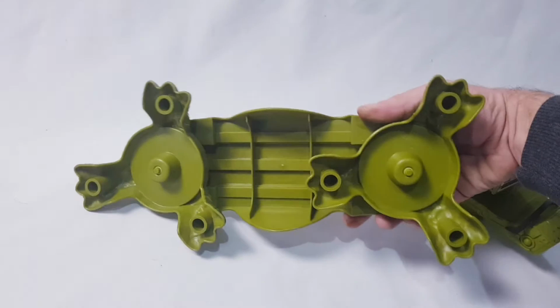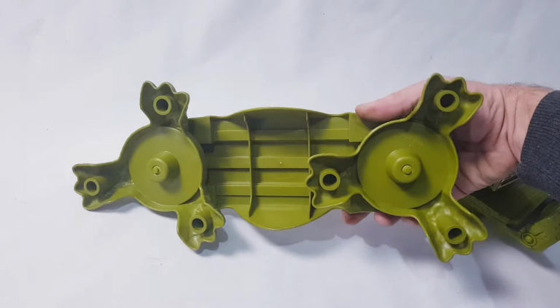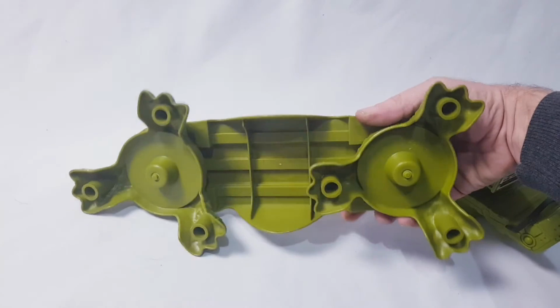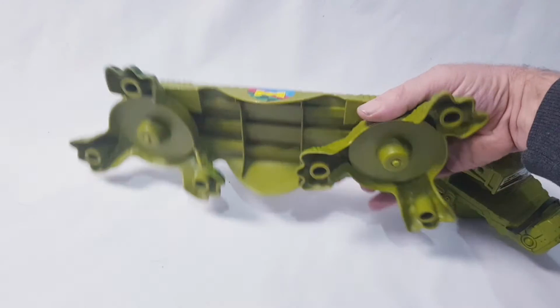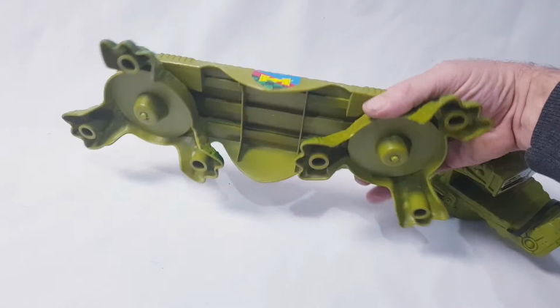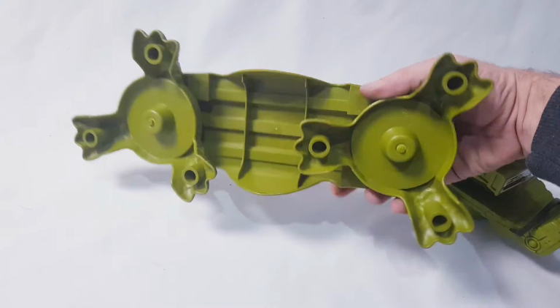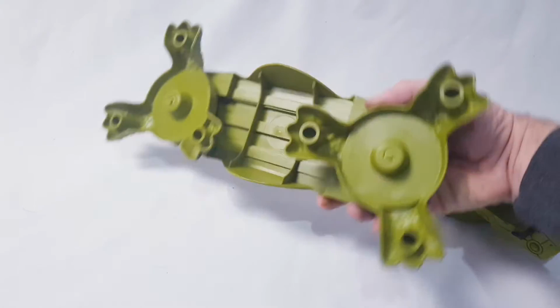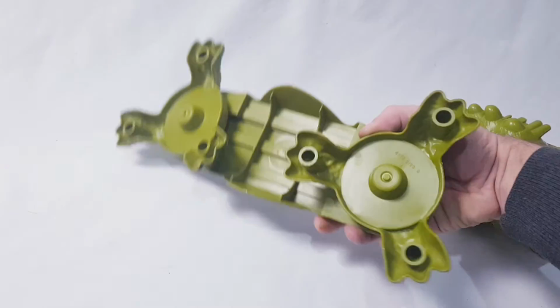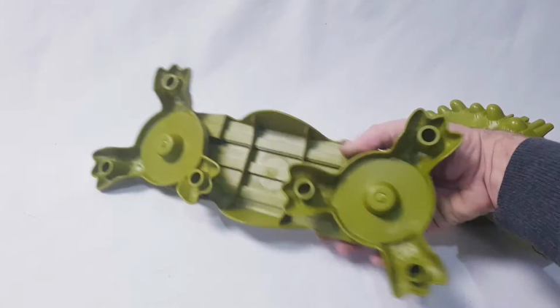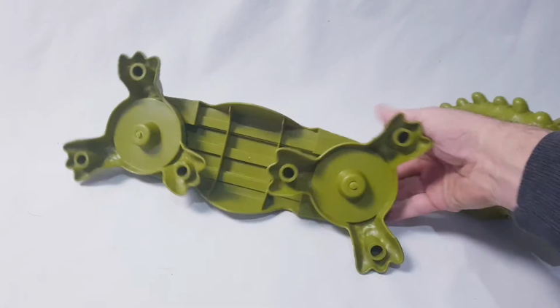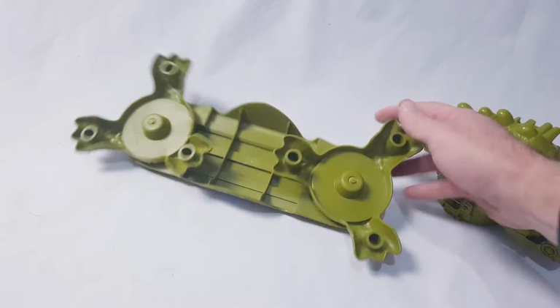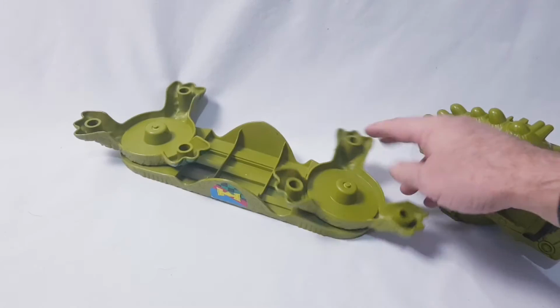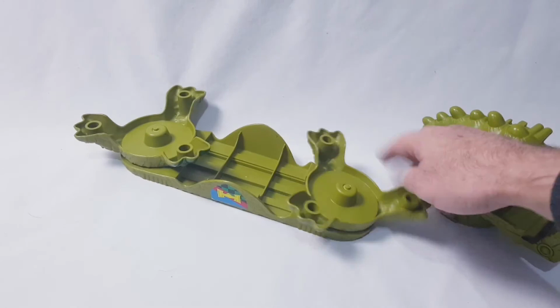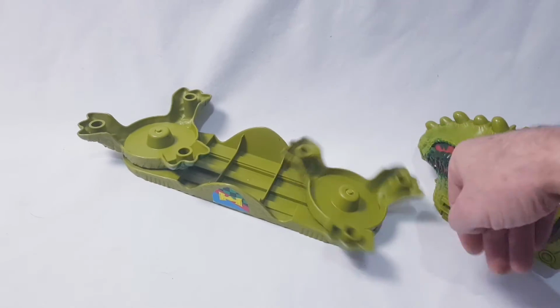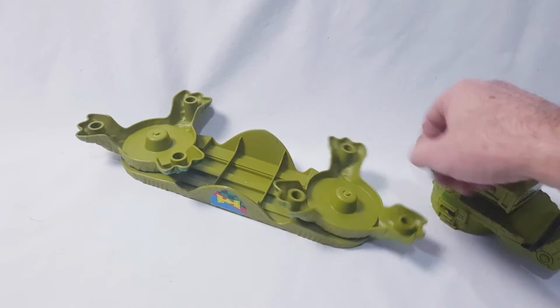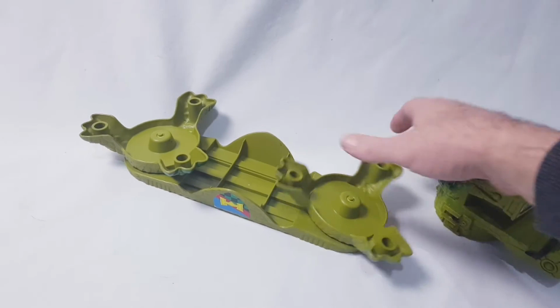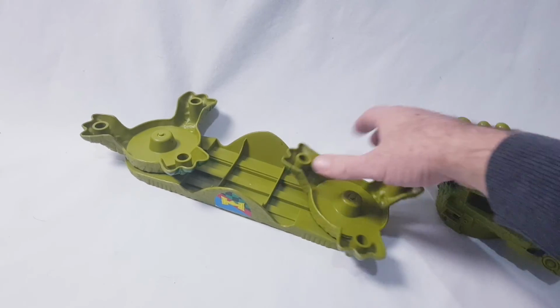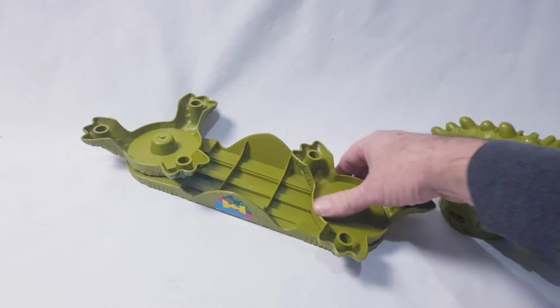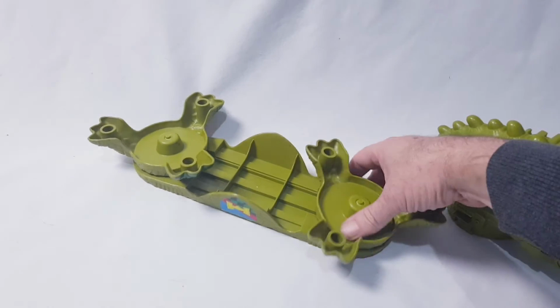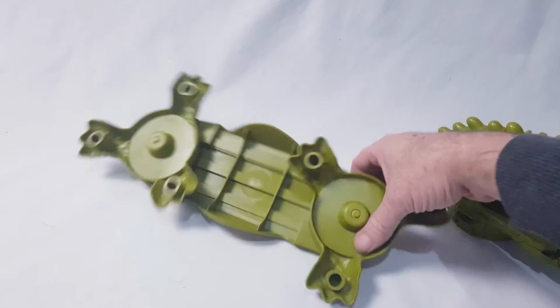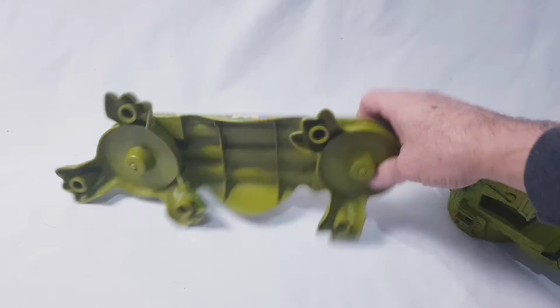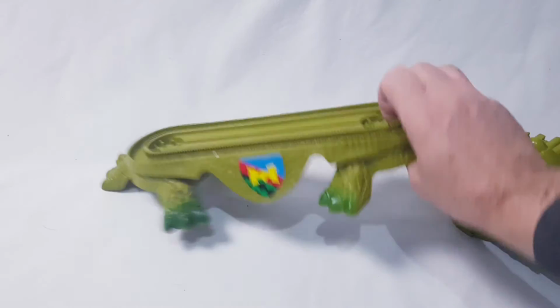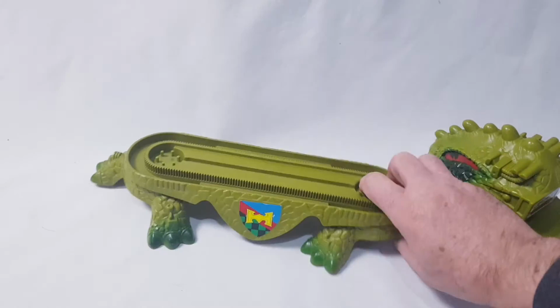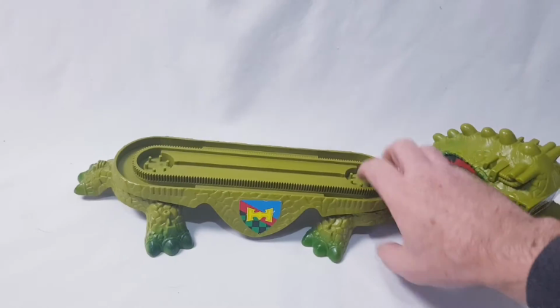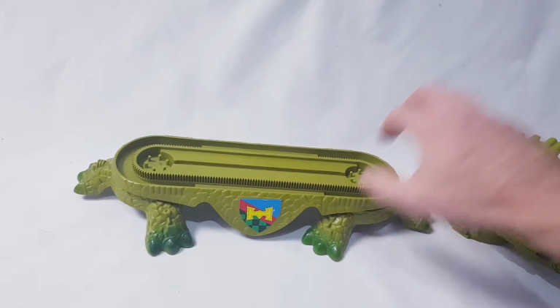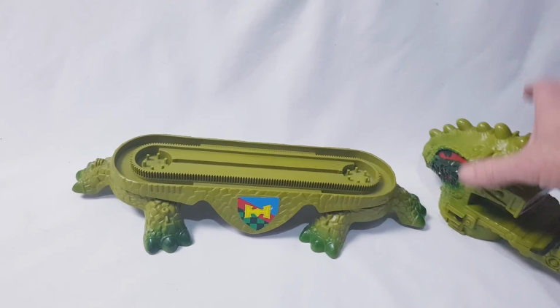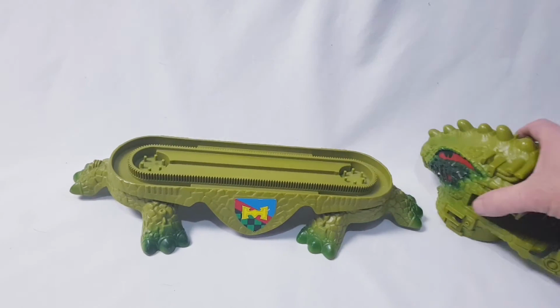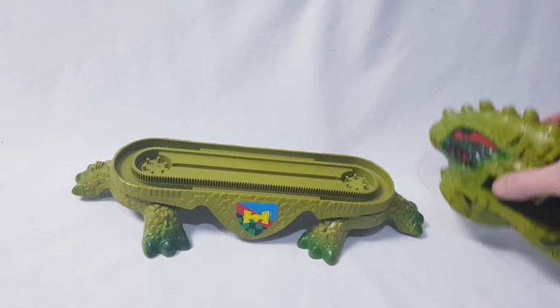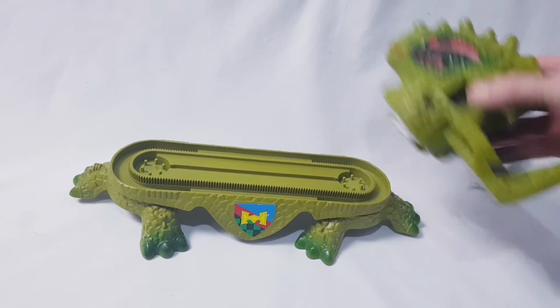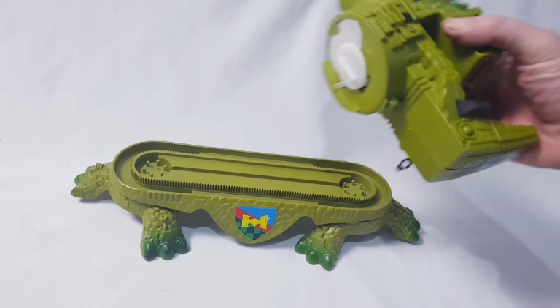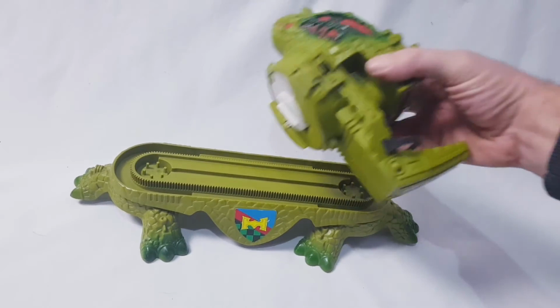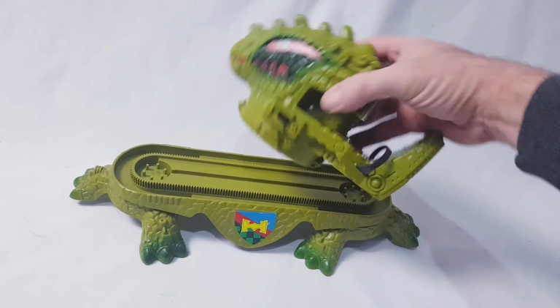And obviously that's the base, and the underneath, and the feet obviously go on swivels.